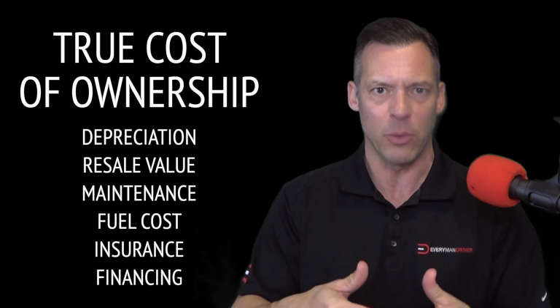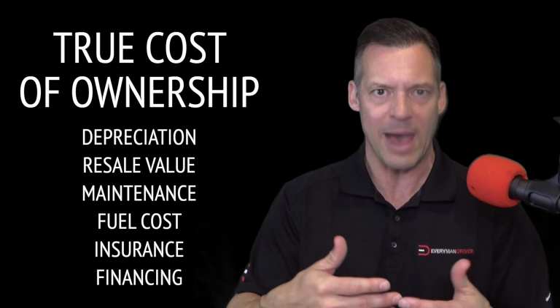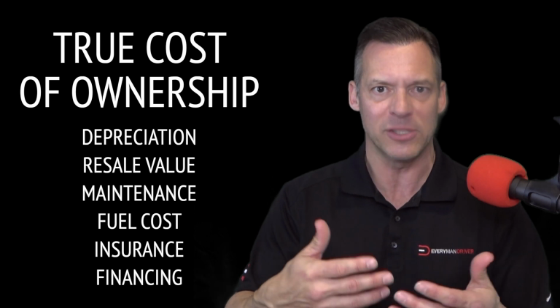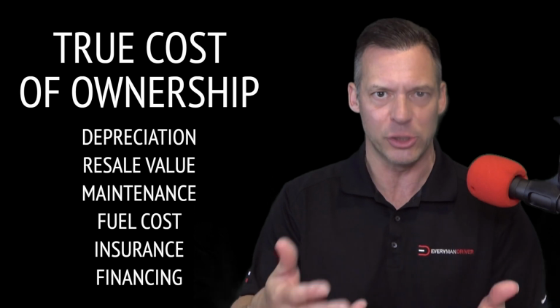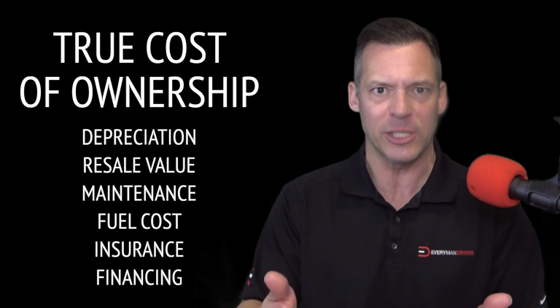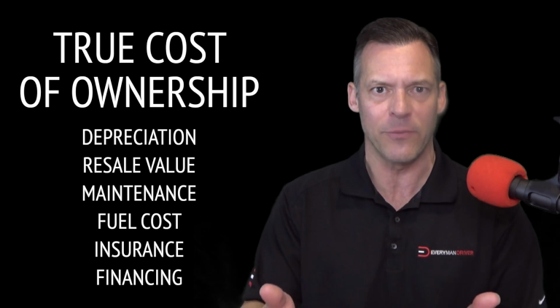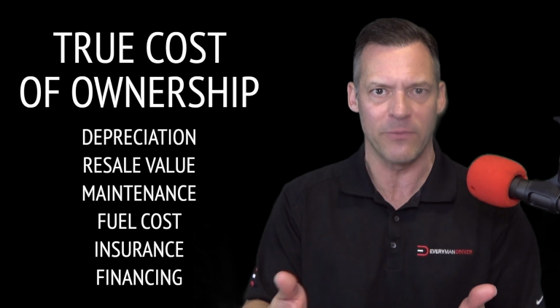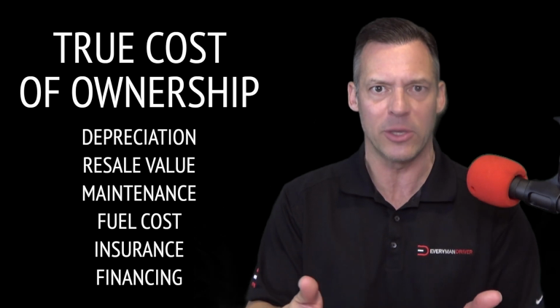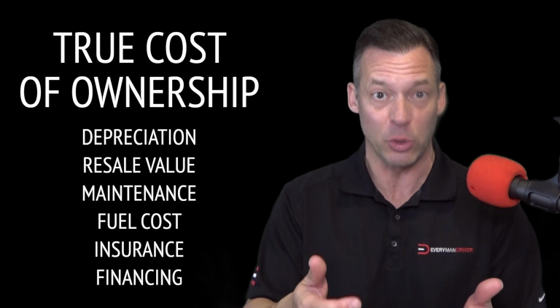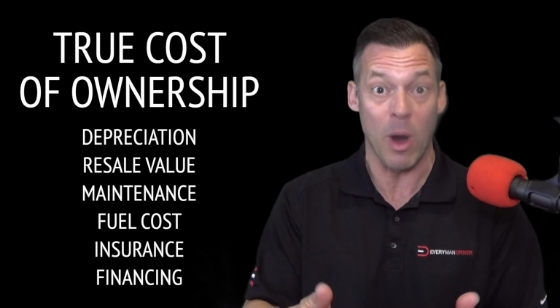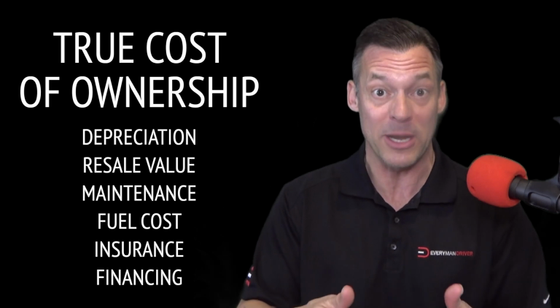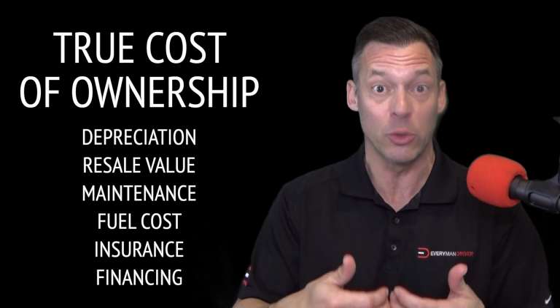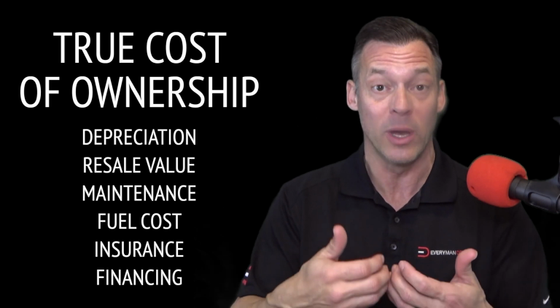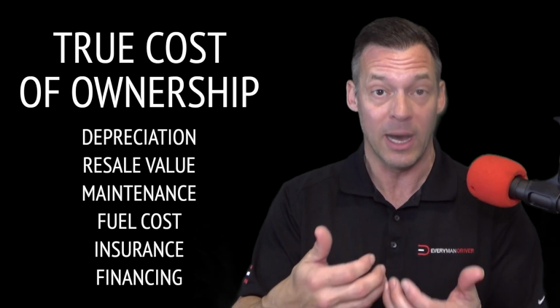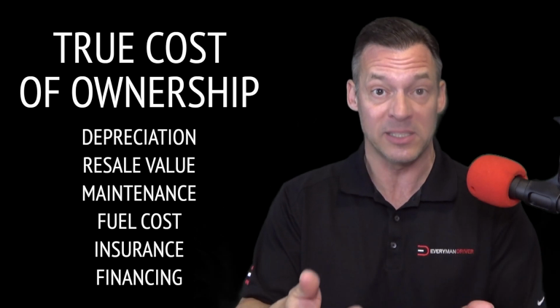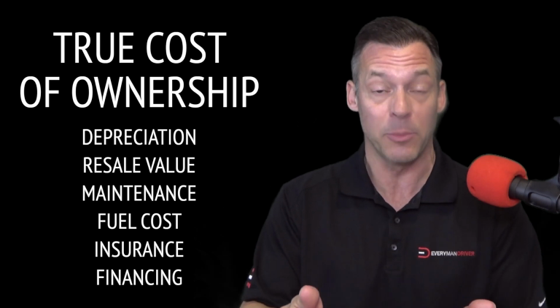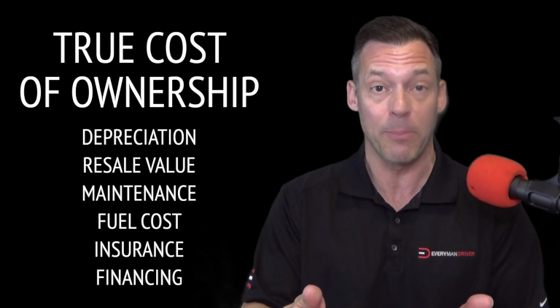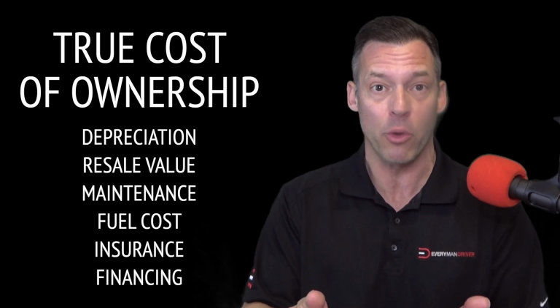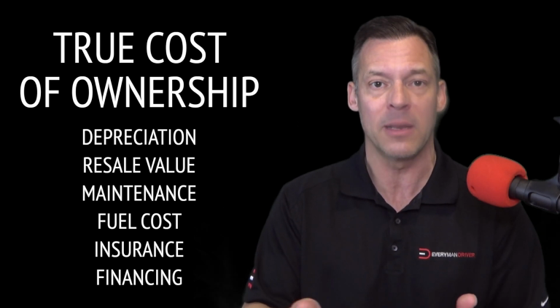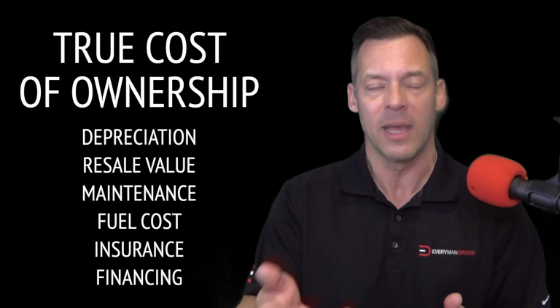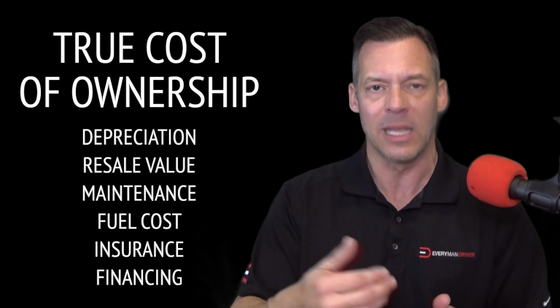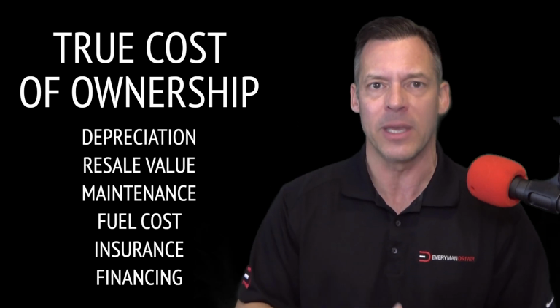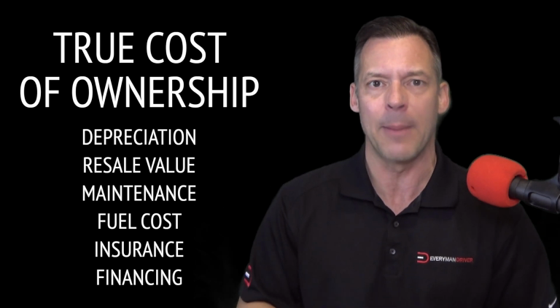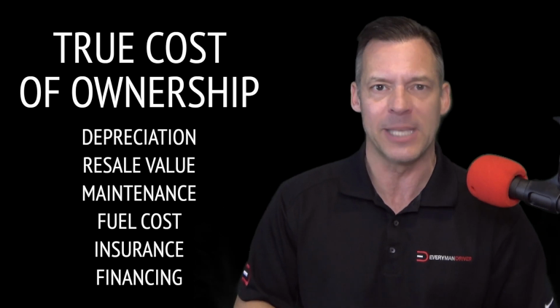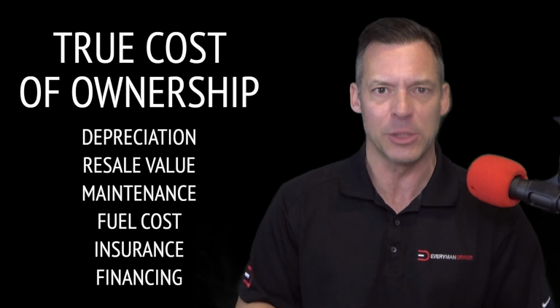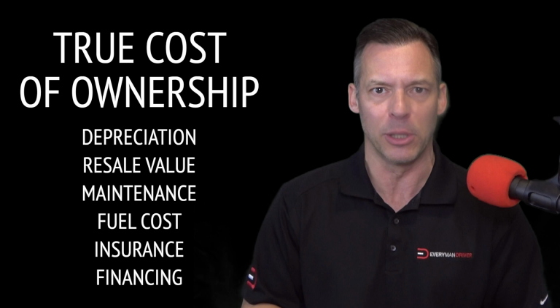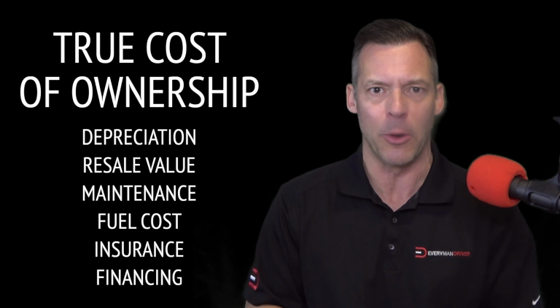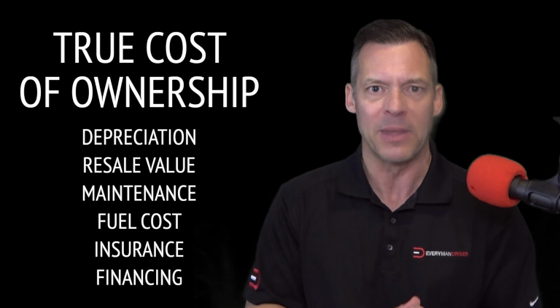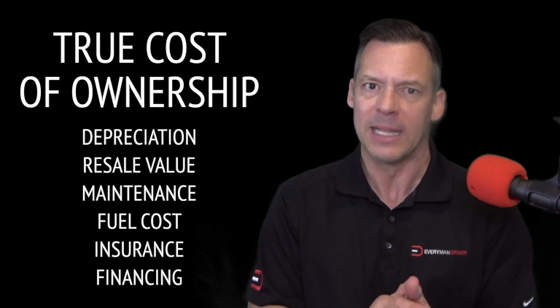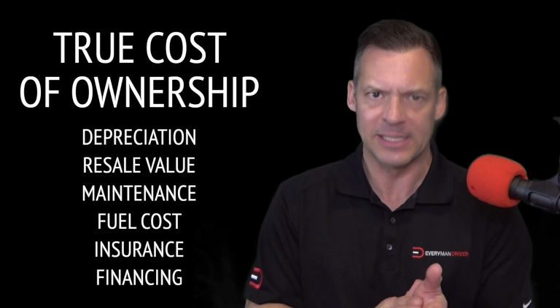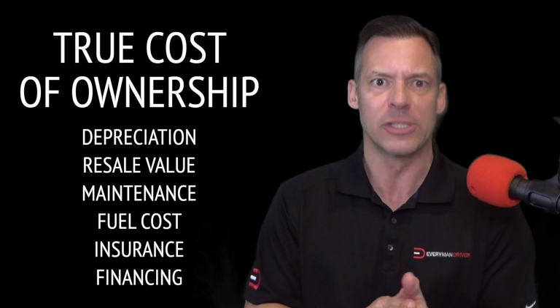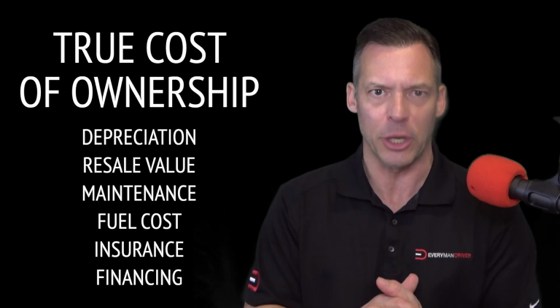If you have a suggestion for a vehicle you want me to do a similar report on, leave it in the comment section below. Let's get started.